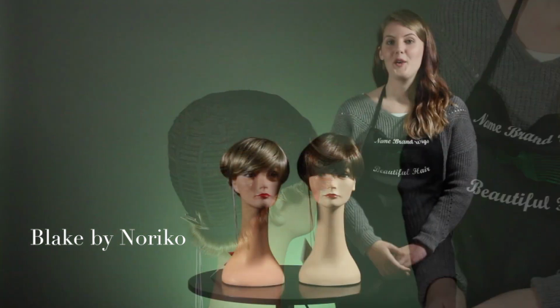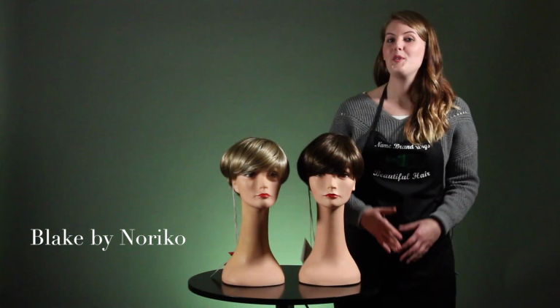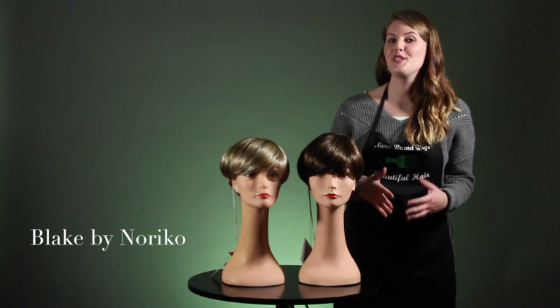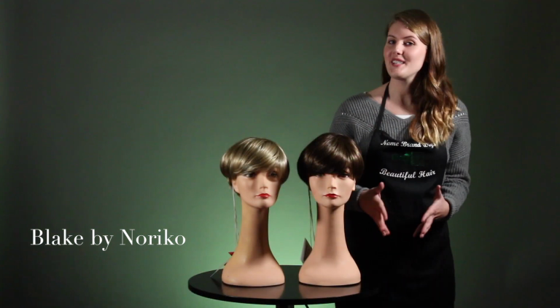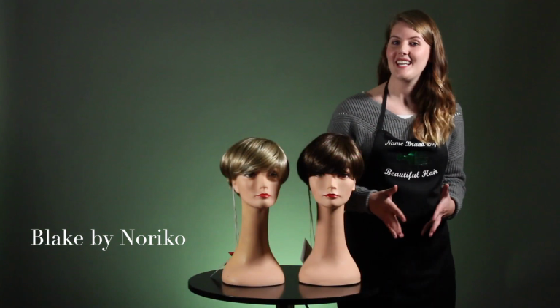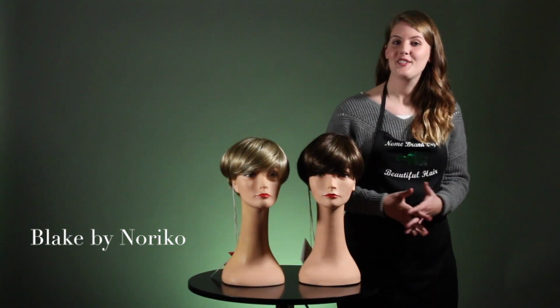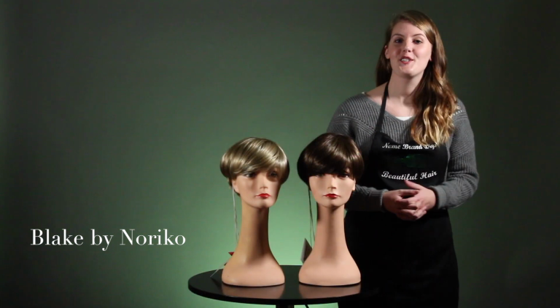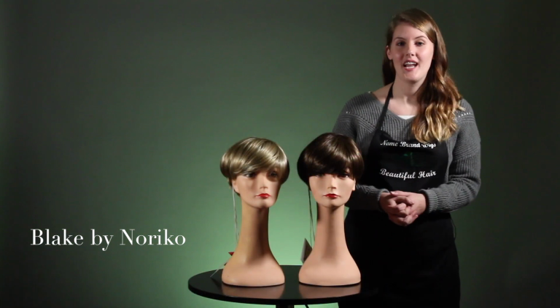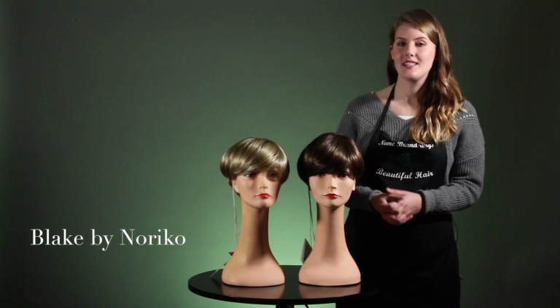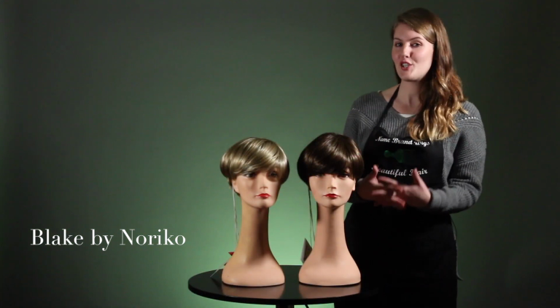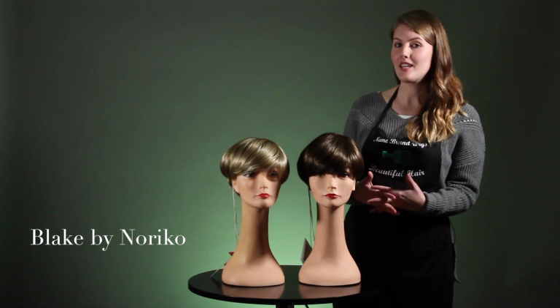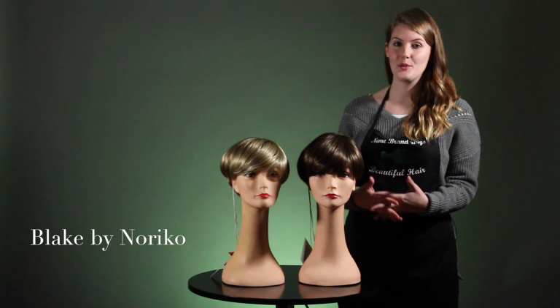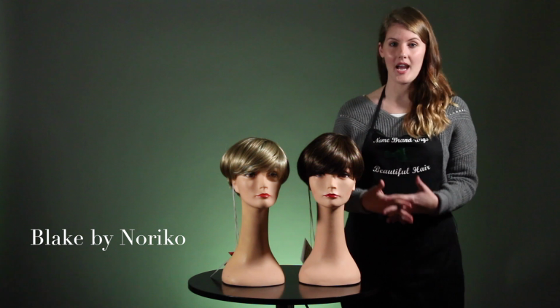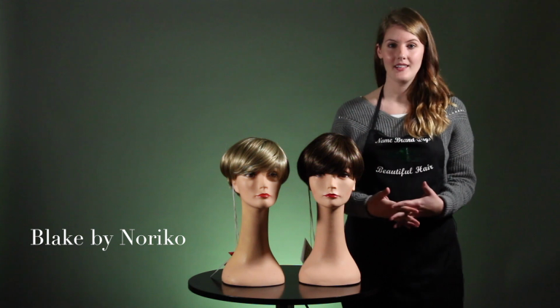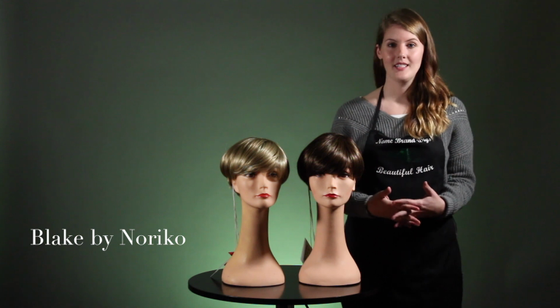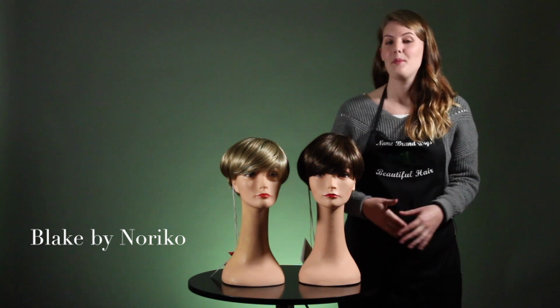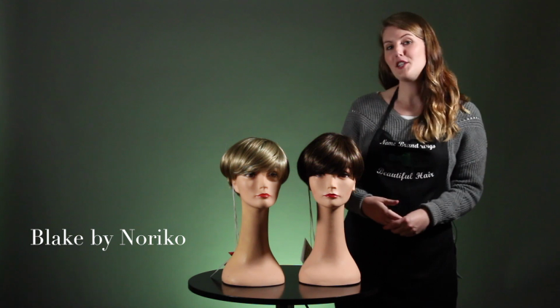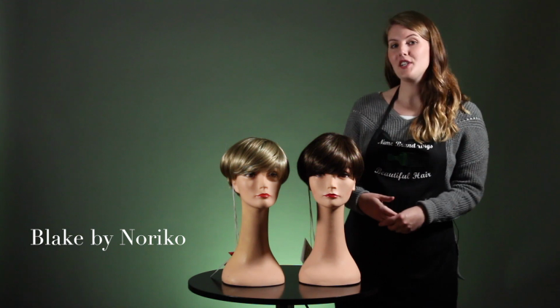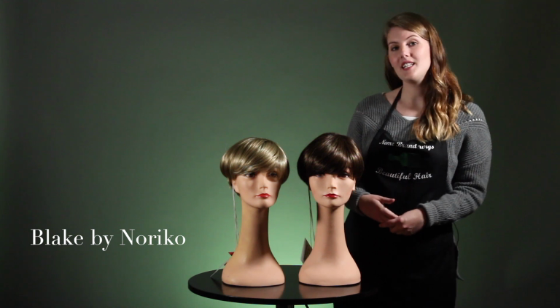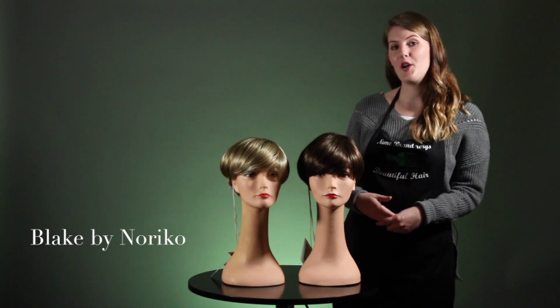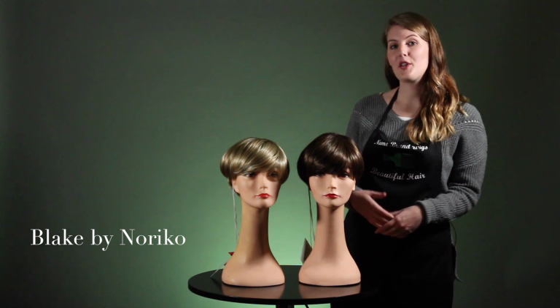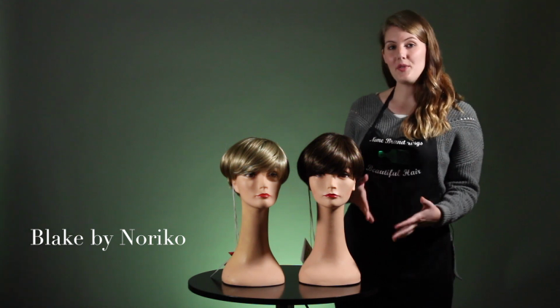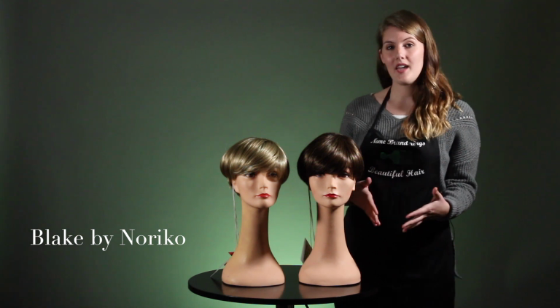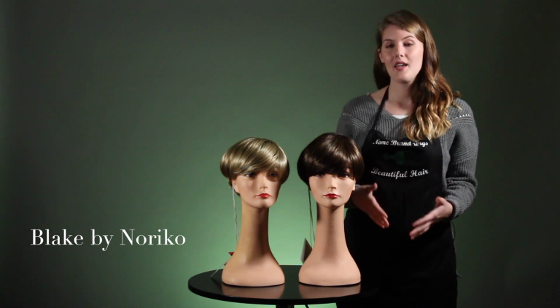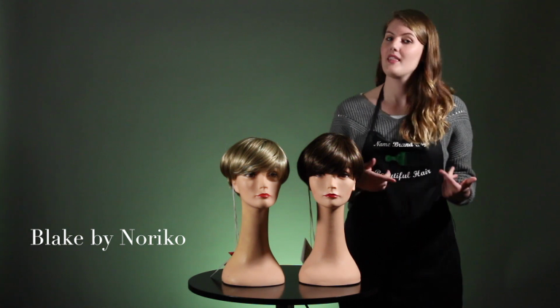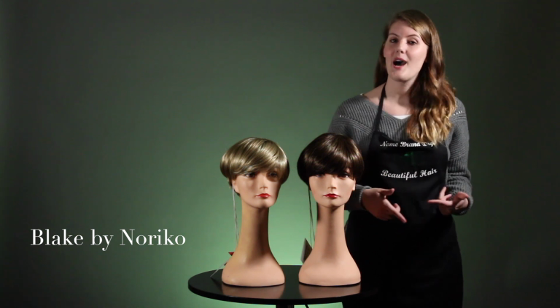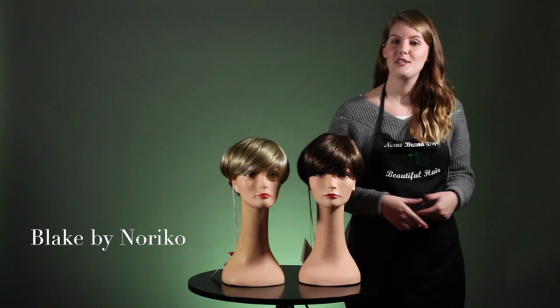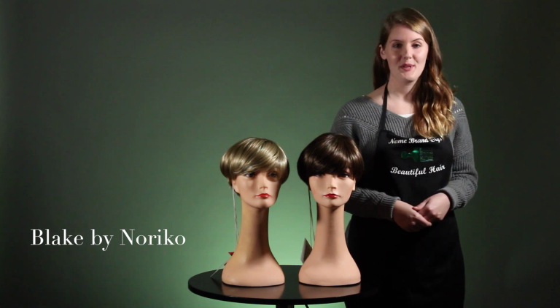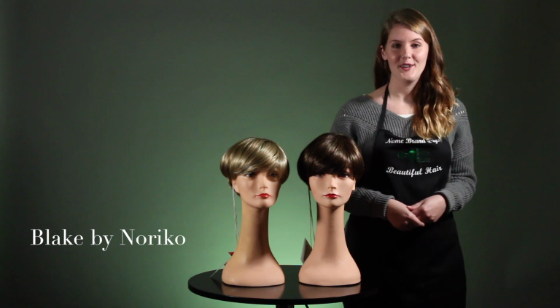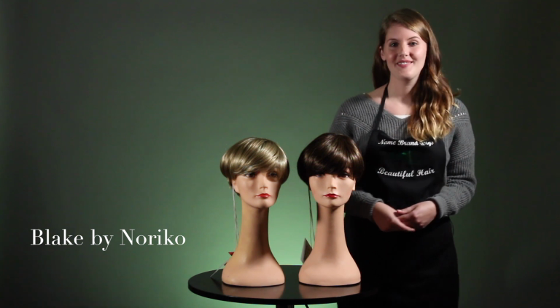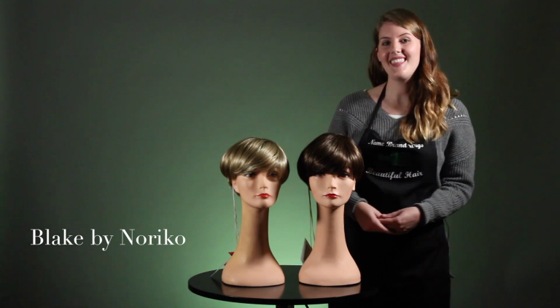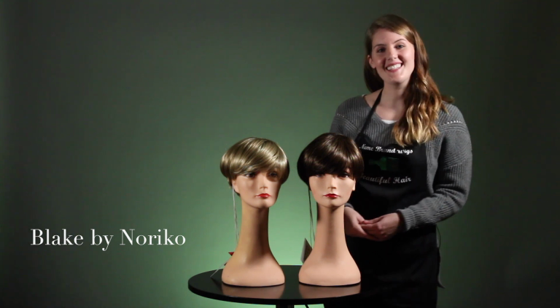We are so excited for you to try this chic new style. Make sure to let us know what you think in the comments below. Thanks!